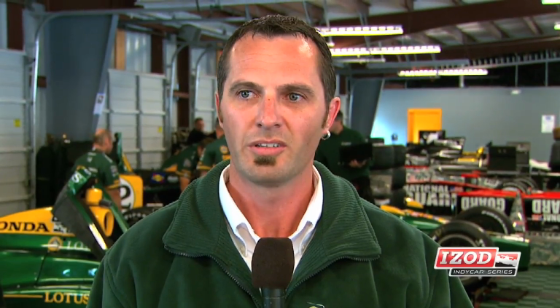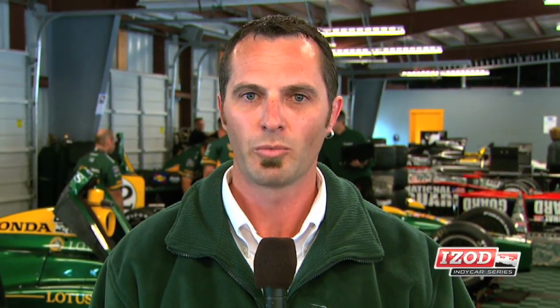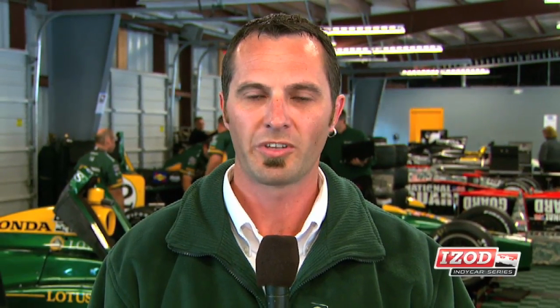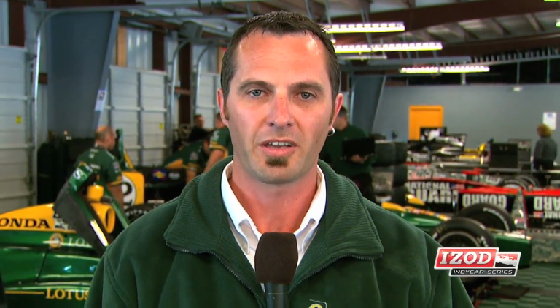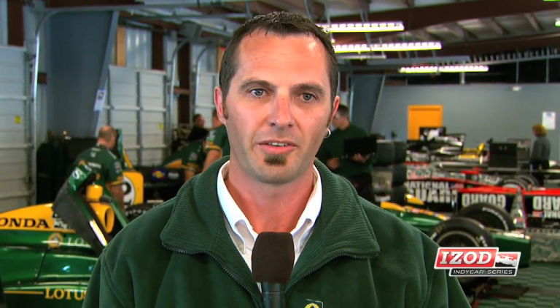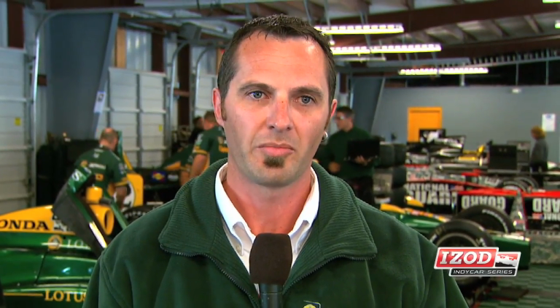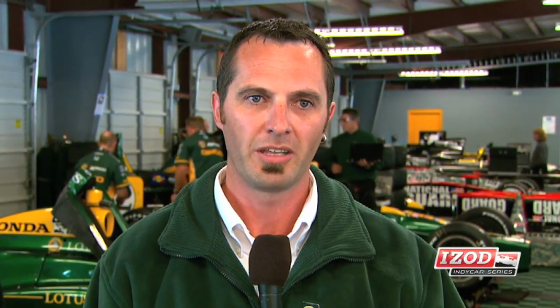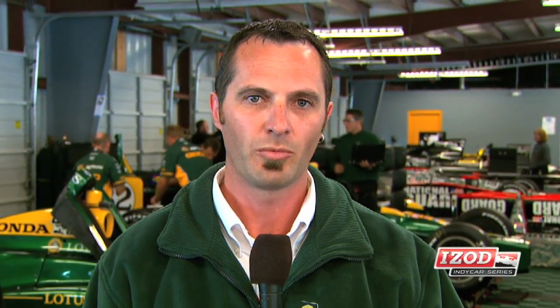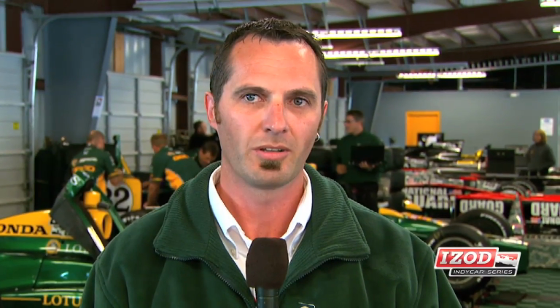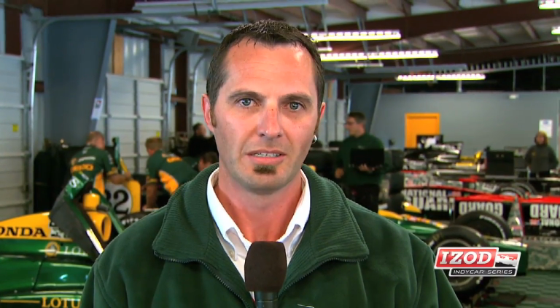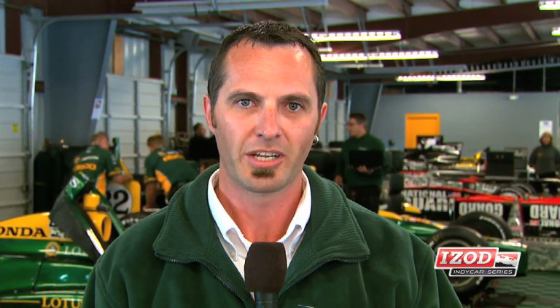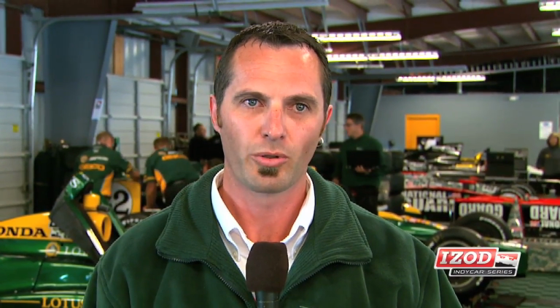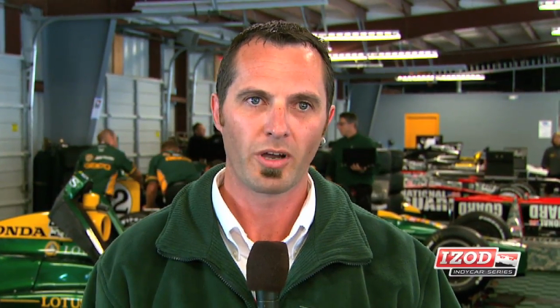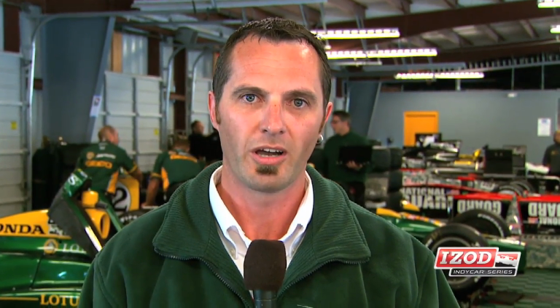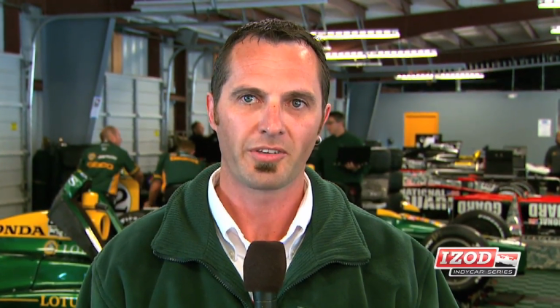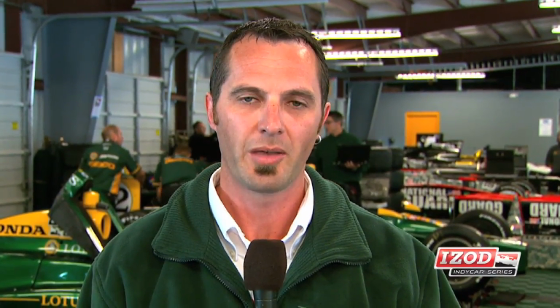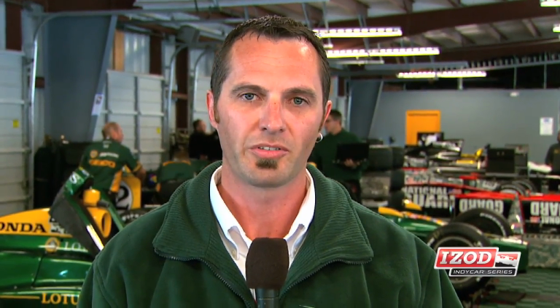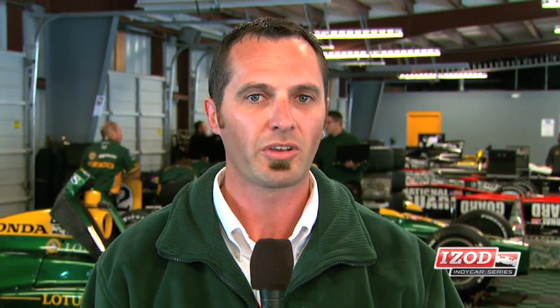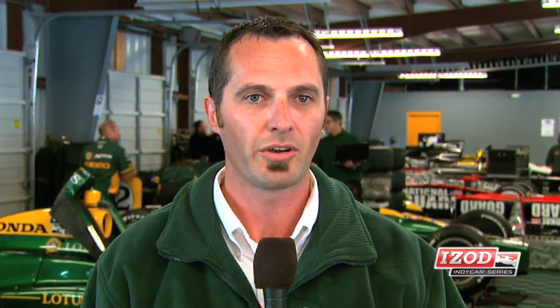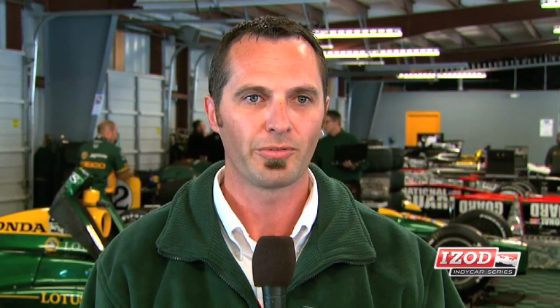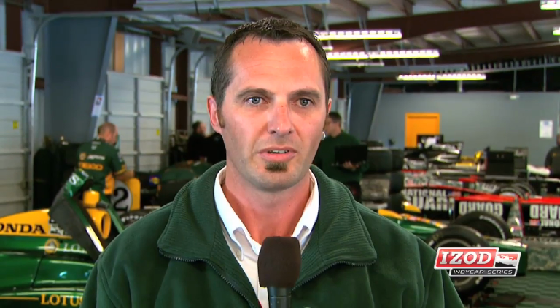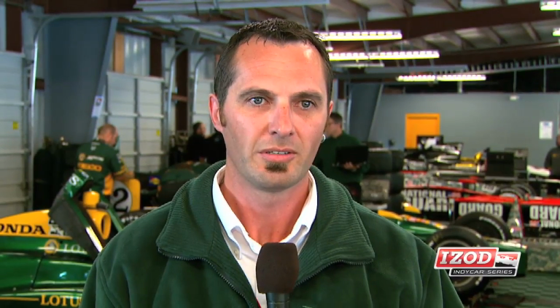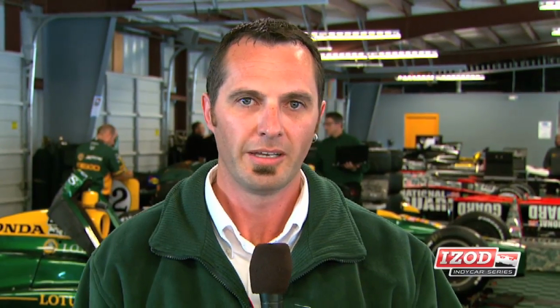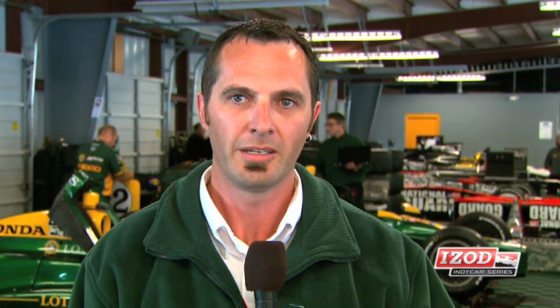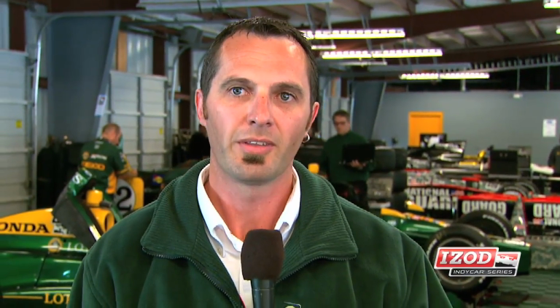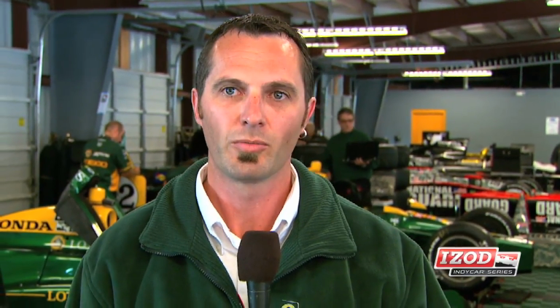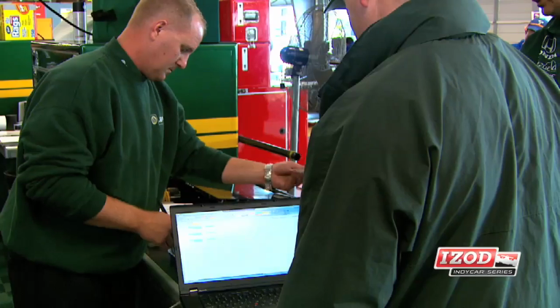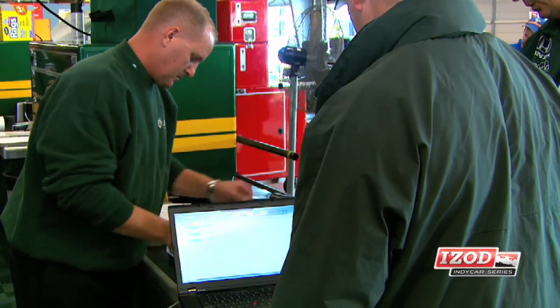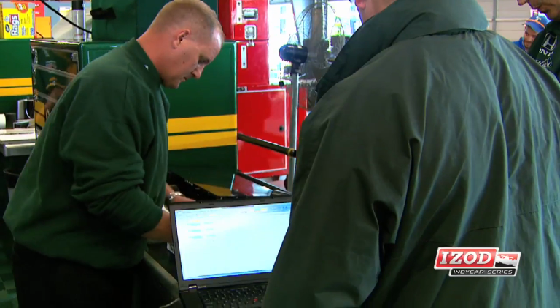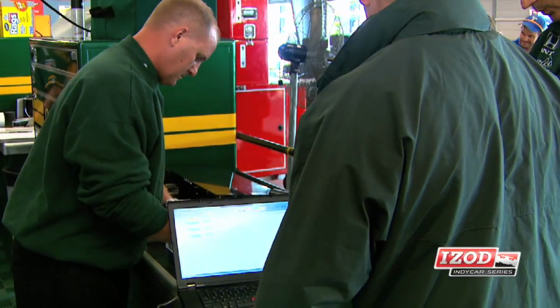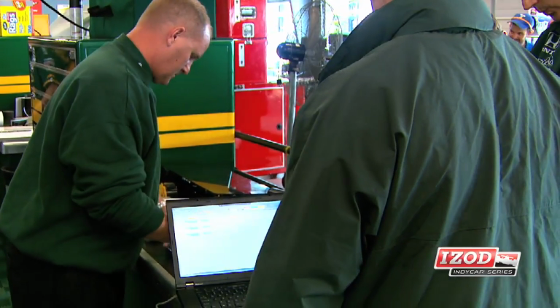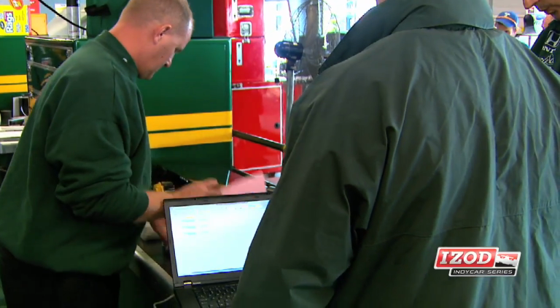Then we'll set the cars up, meaning we'll check all the ride heights, the cambers and the toes, and then we'll leave for the day.